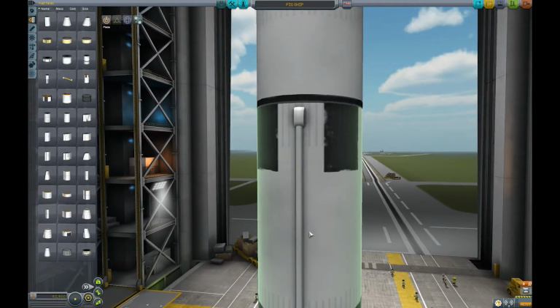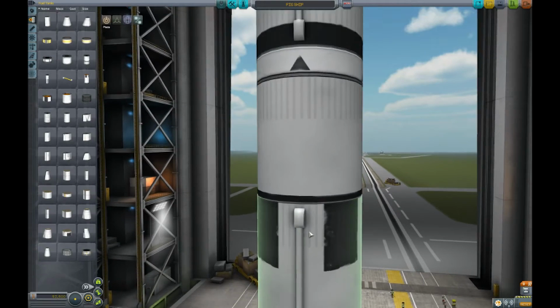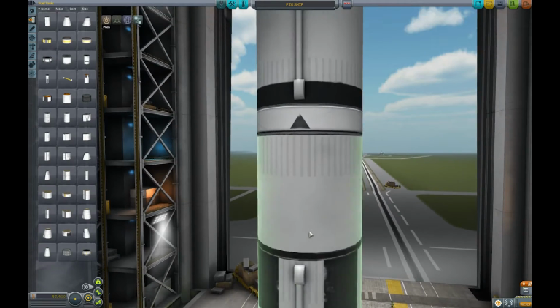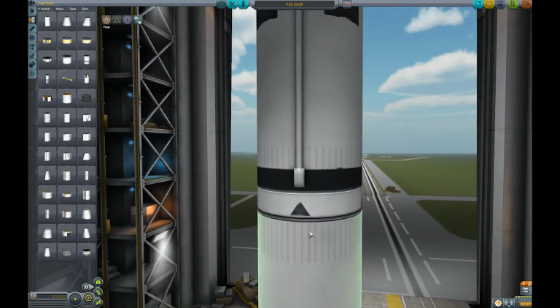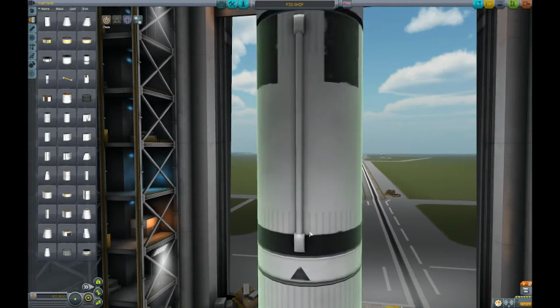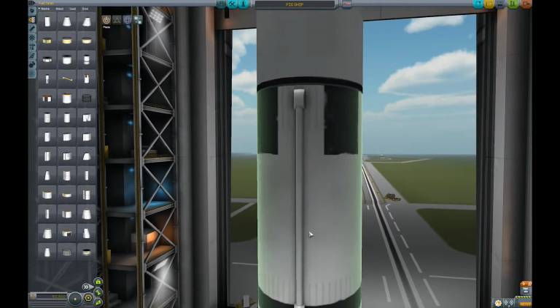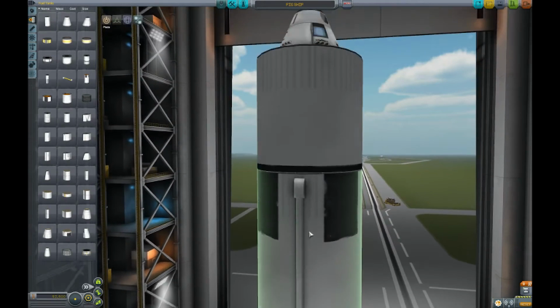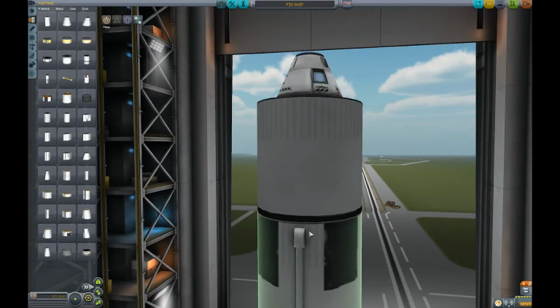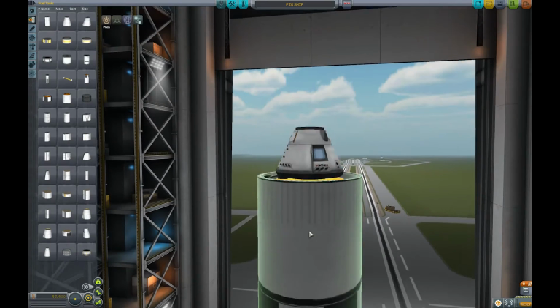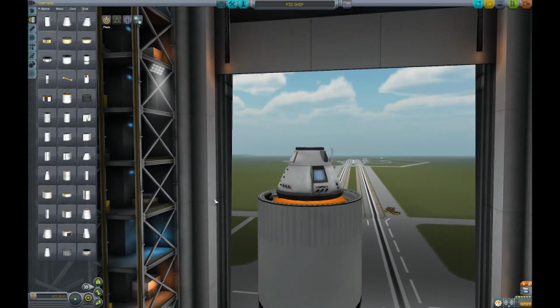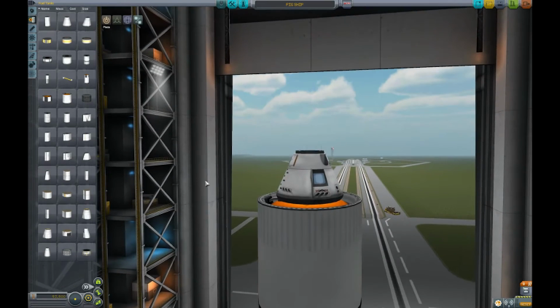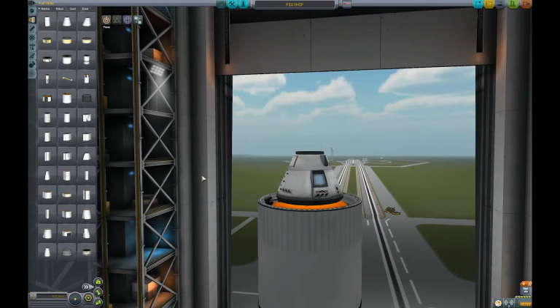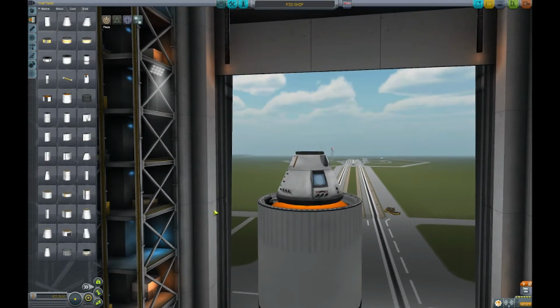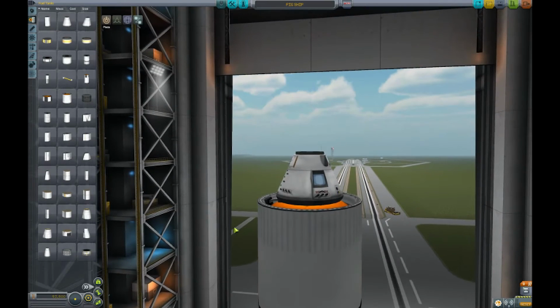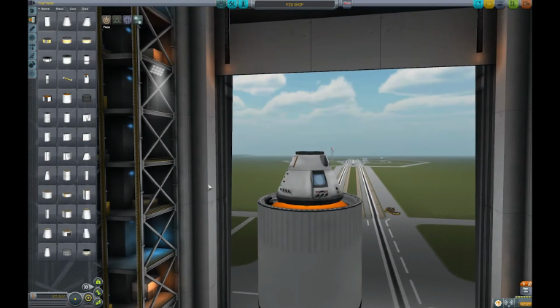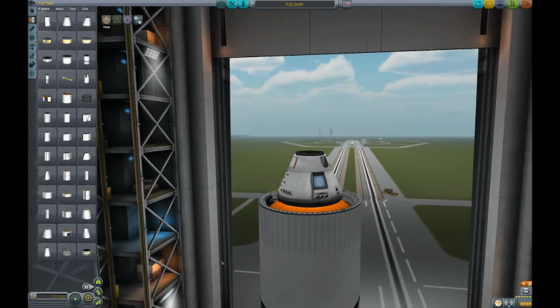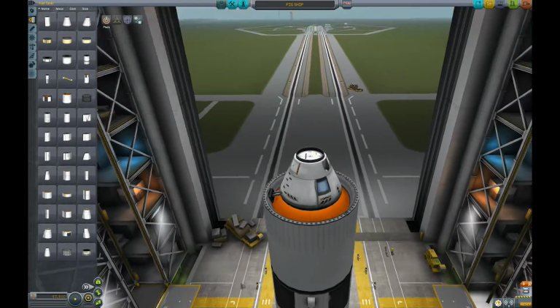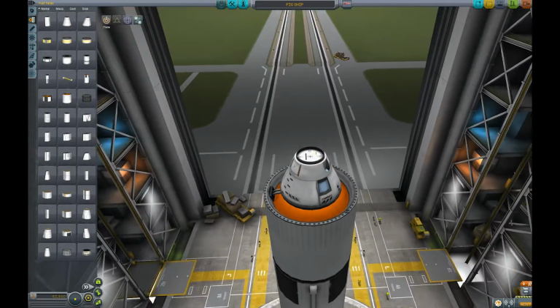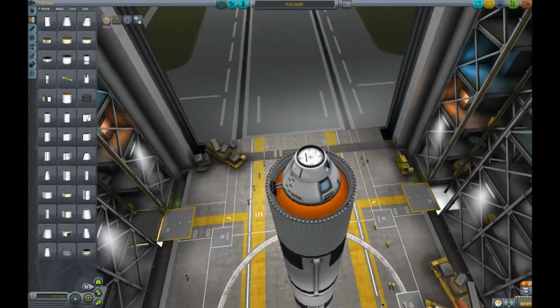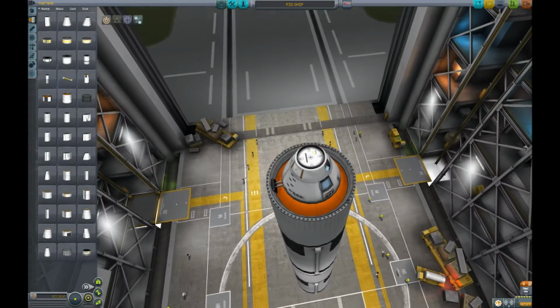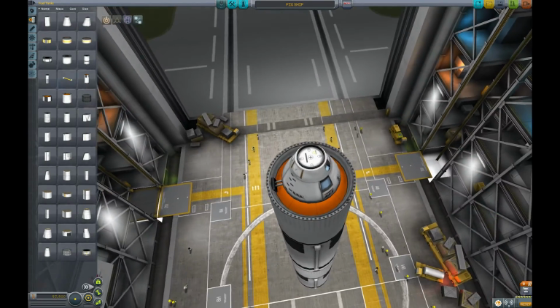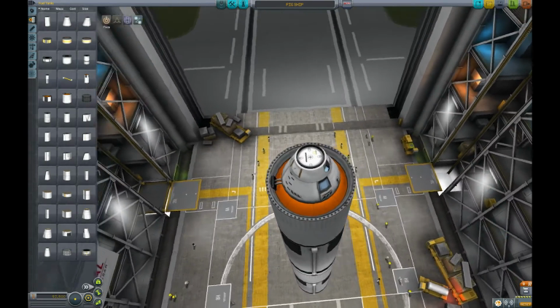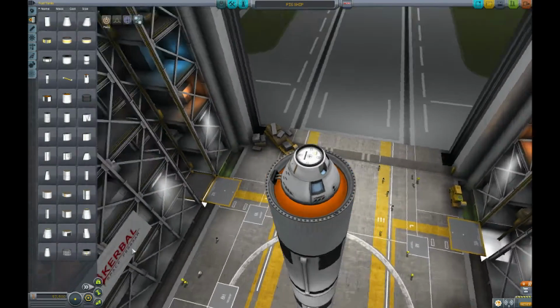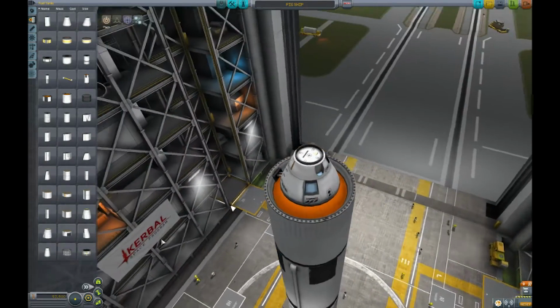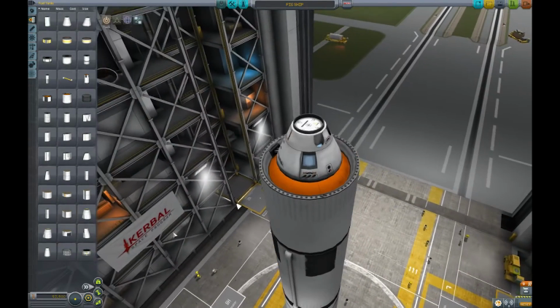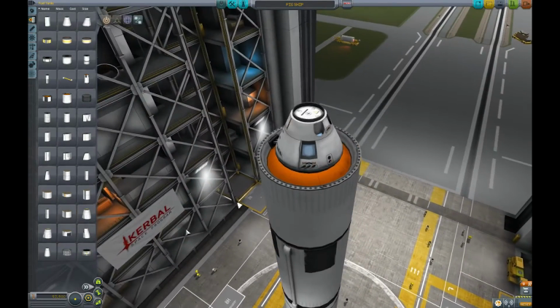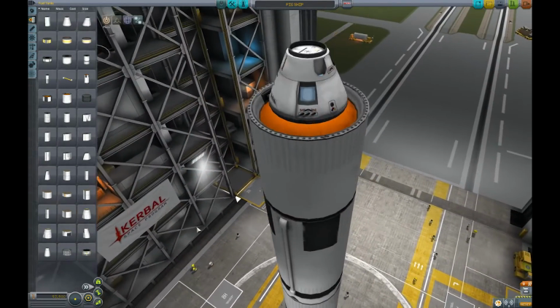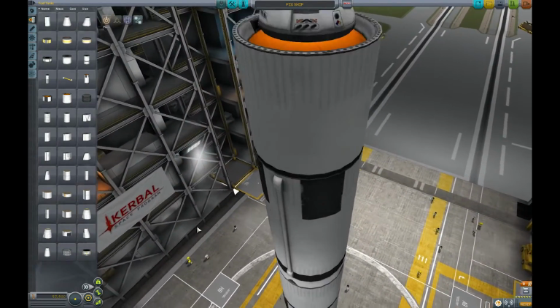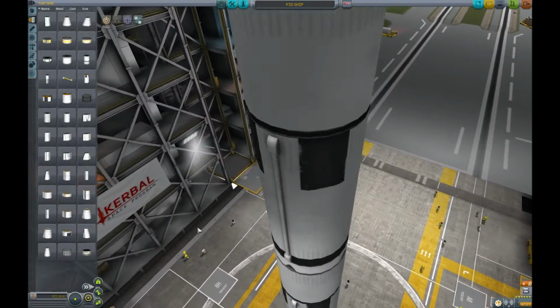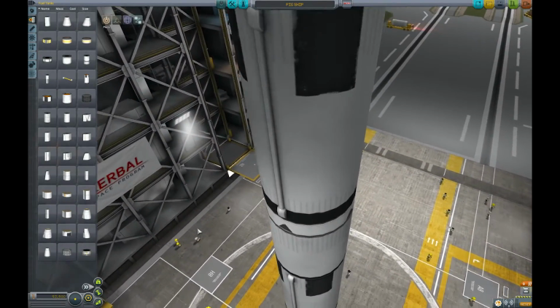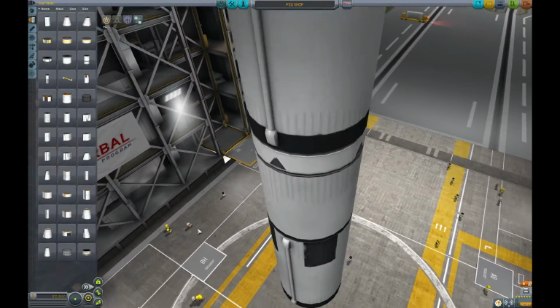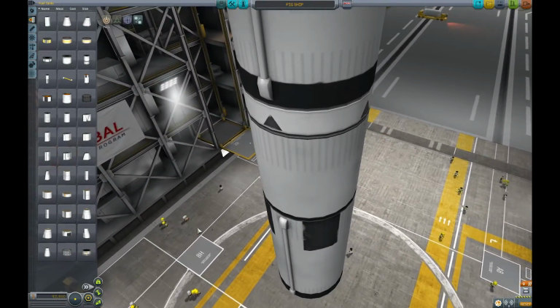It's definitely looking like a rocket ship now. I don't think we can argue with that.